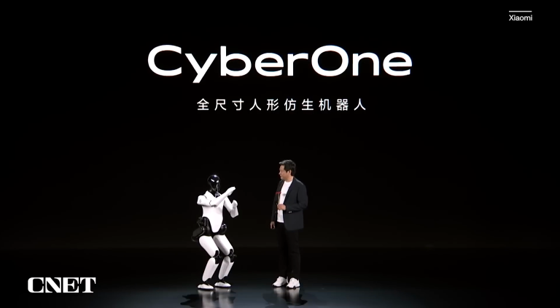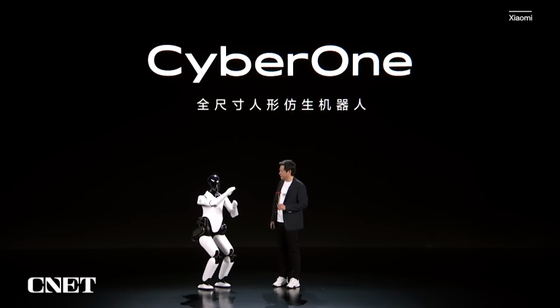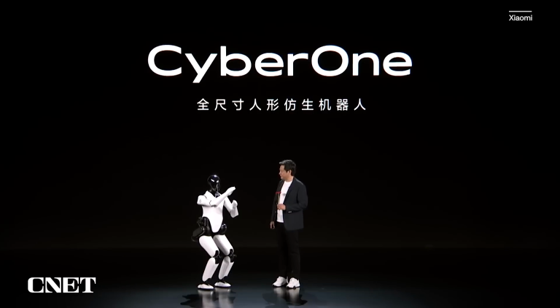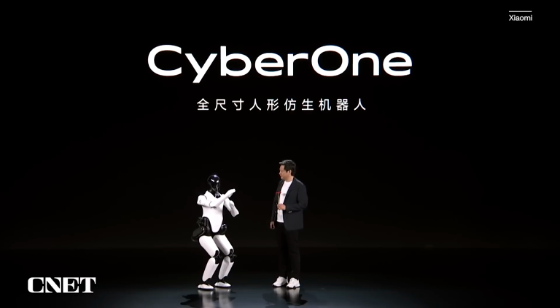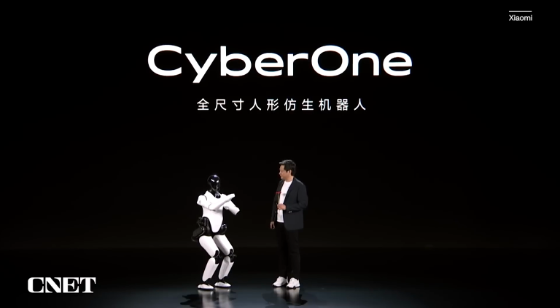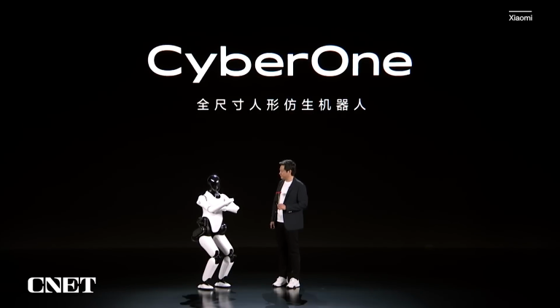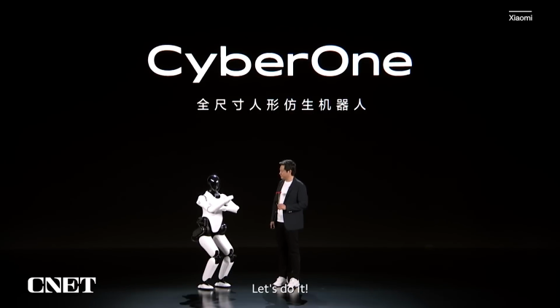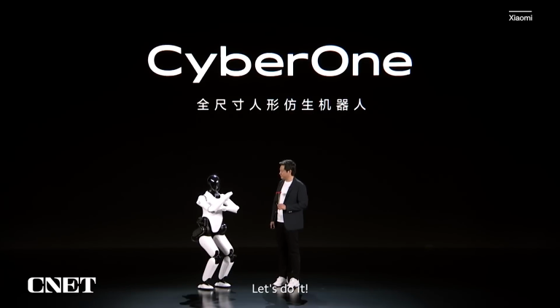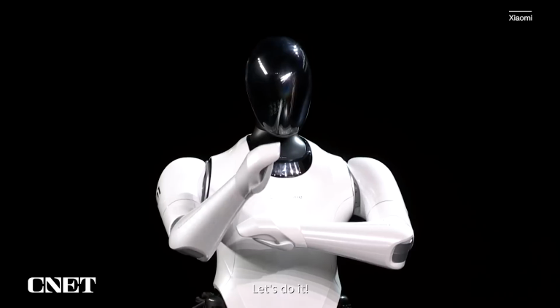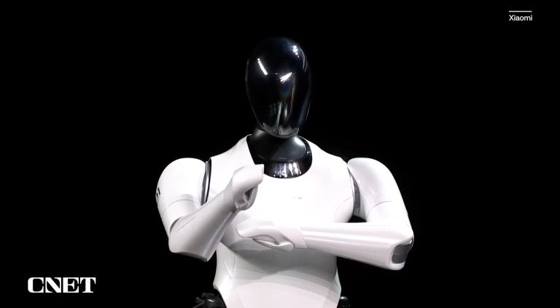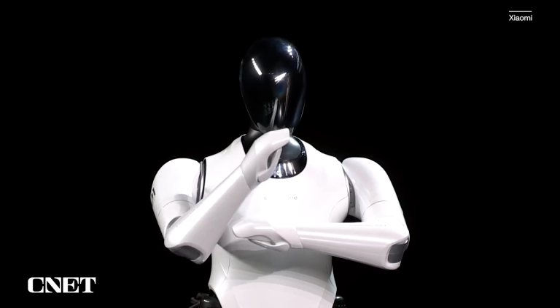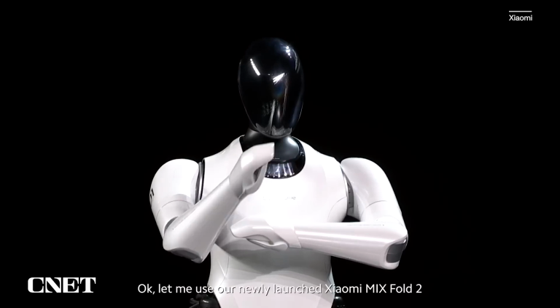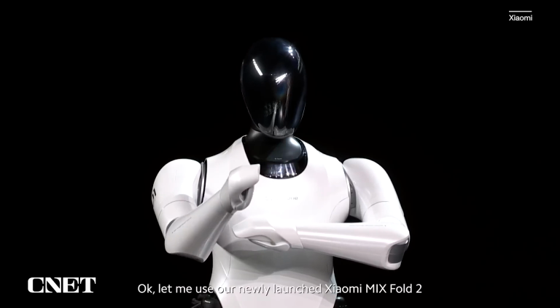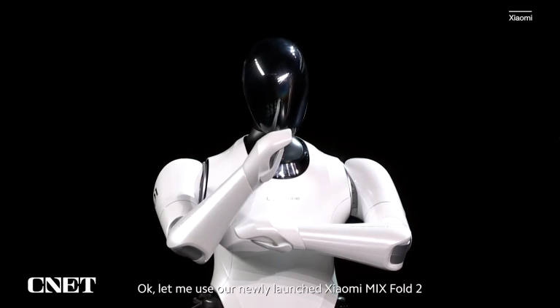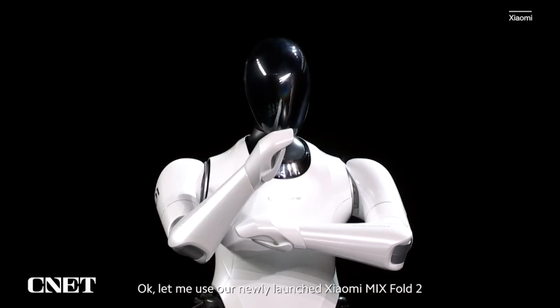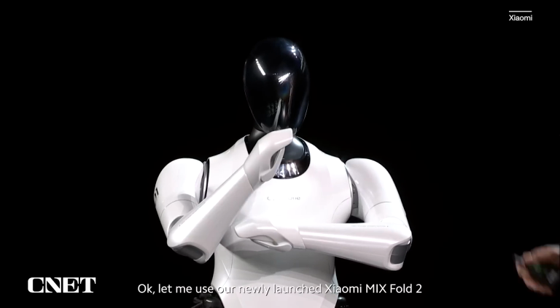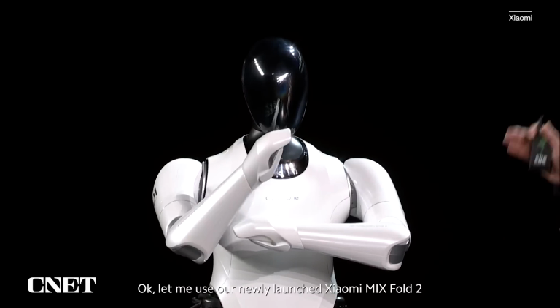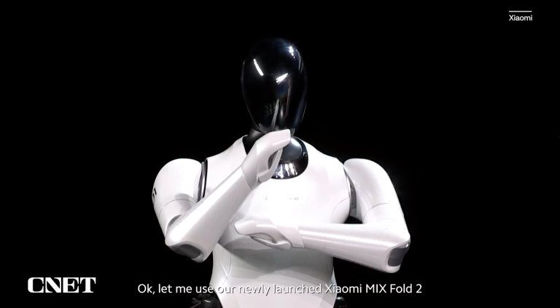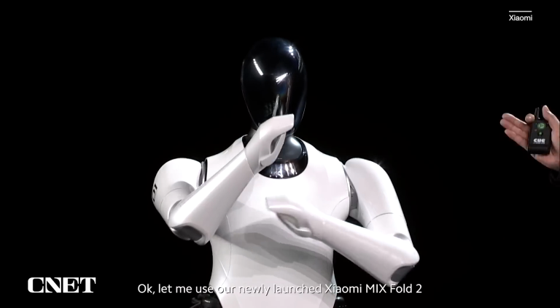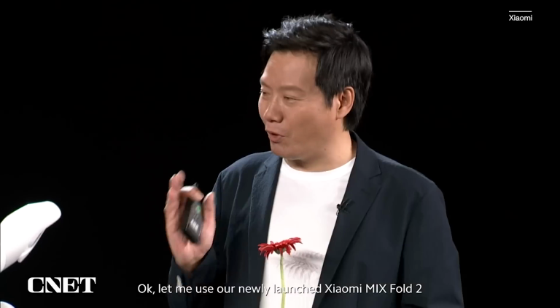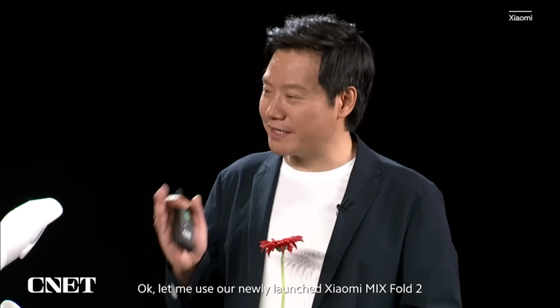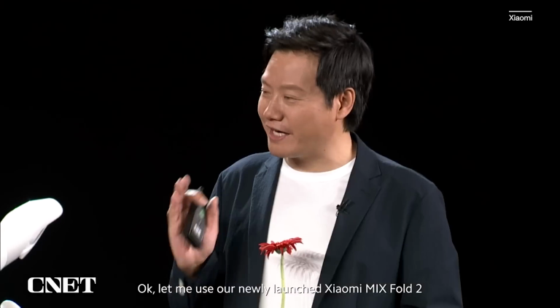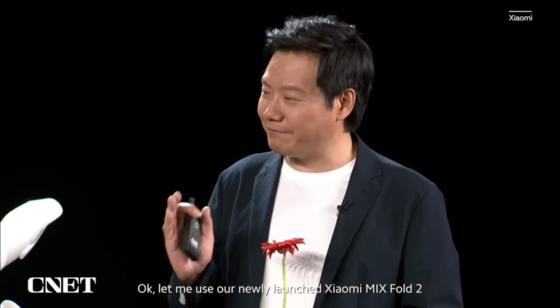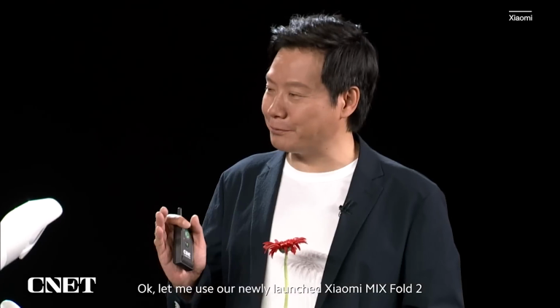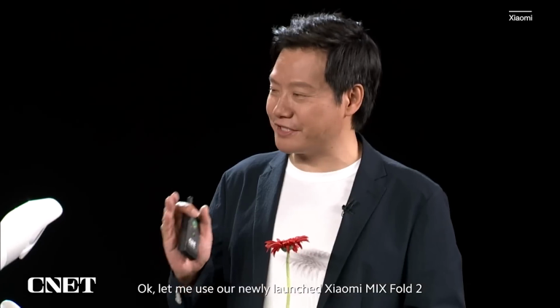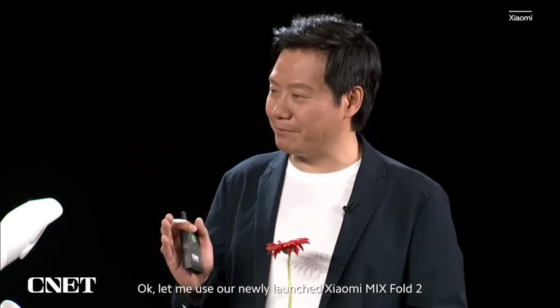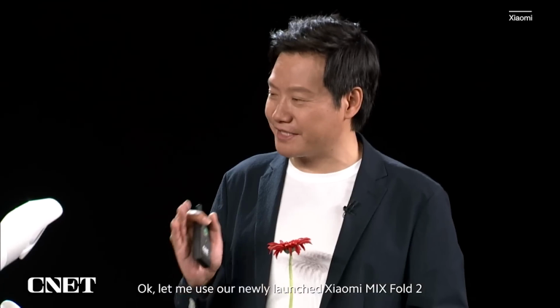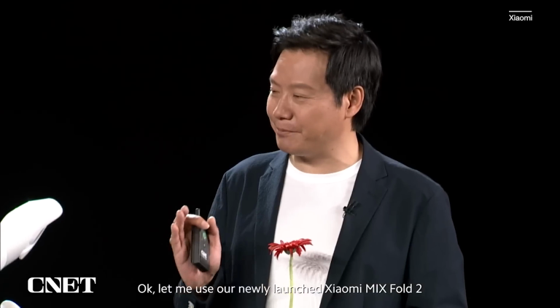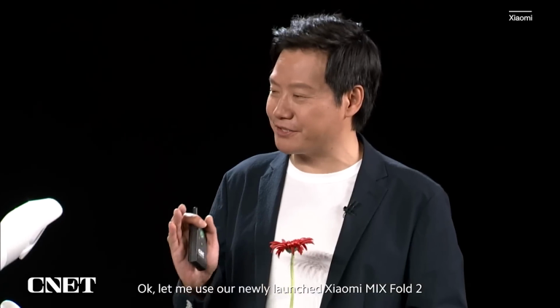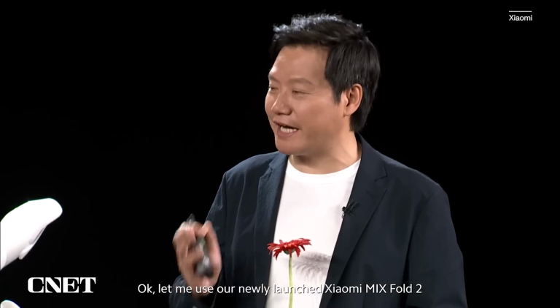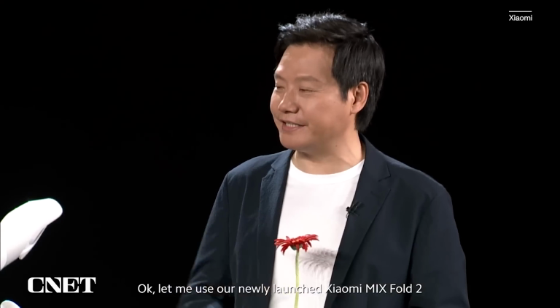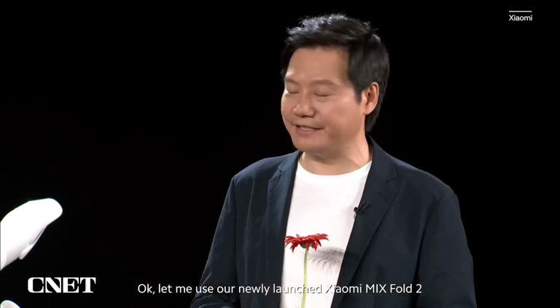大家都做你这个动作很帅，要不我们一起合个影？OK，我用我们刚刚发布的小米折叠屏手机来合影。